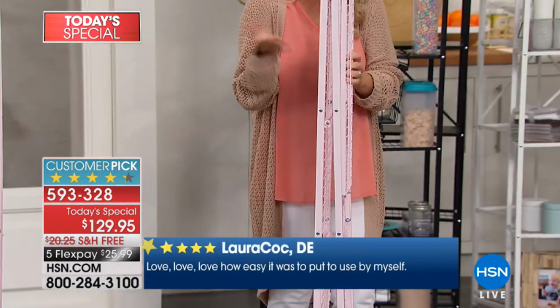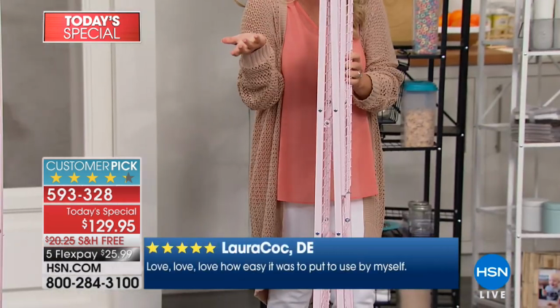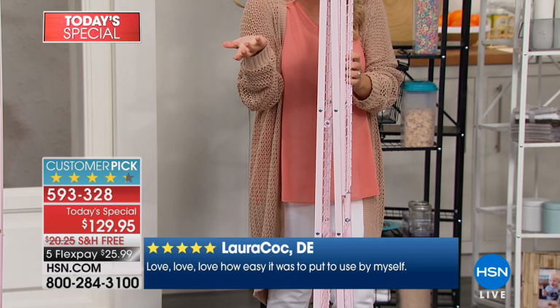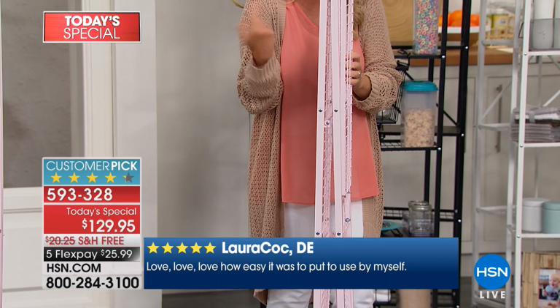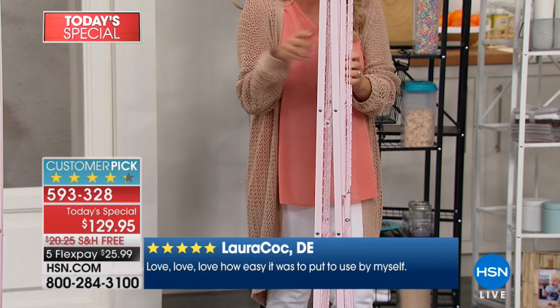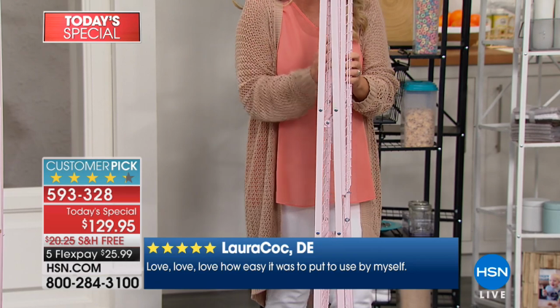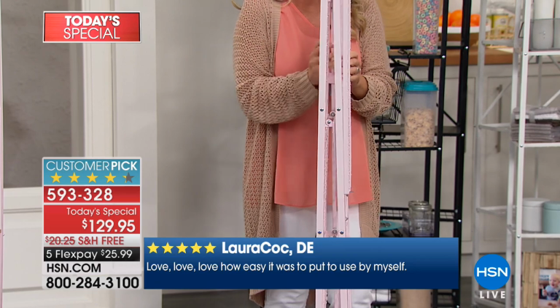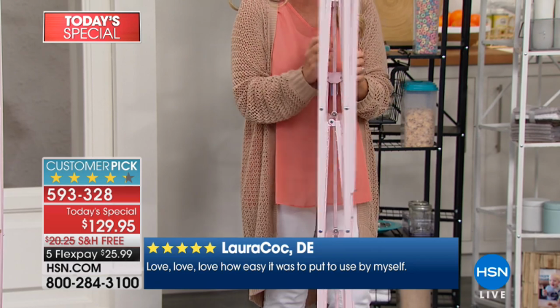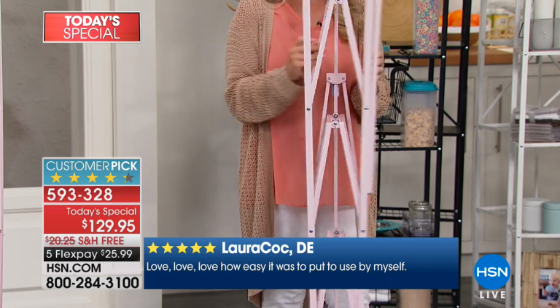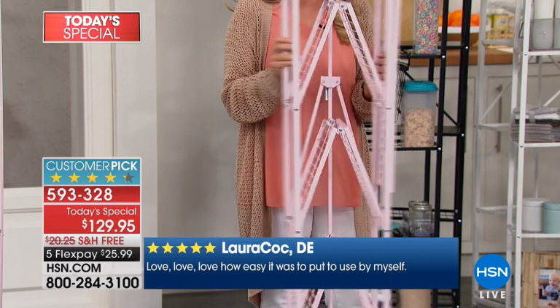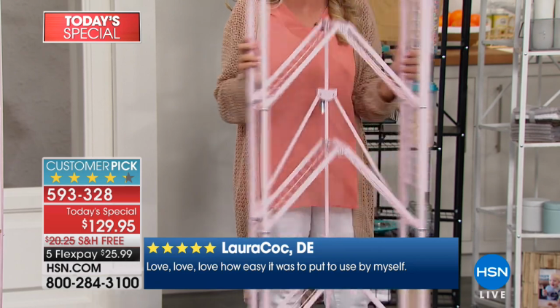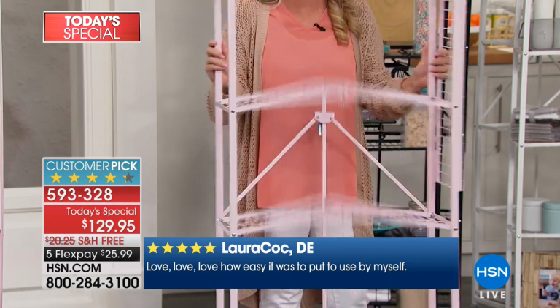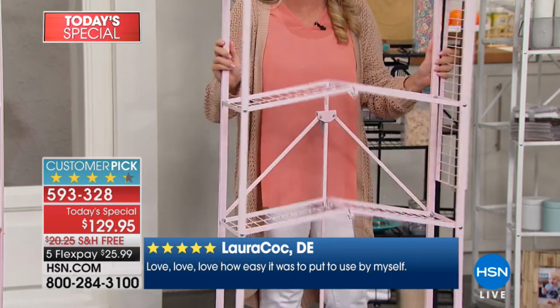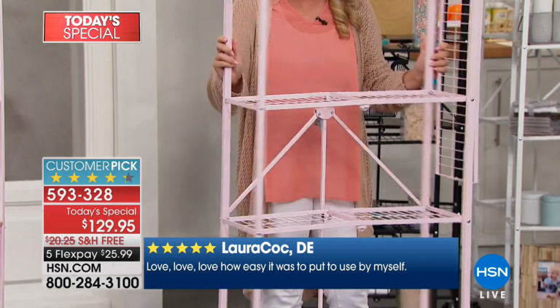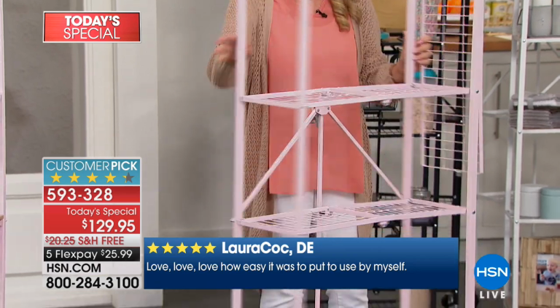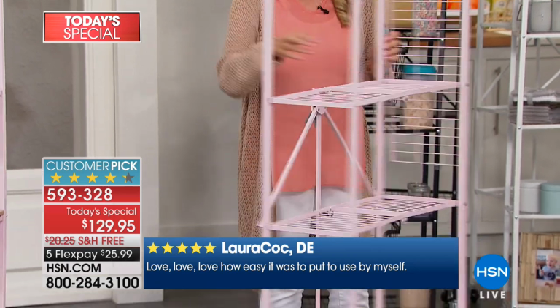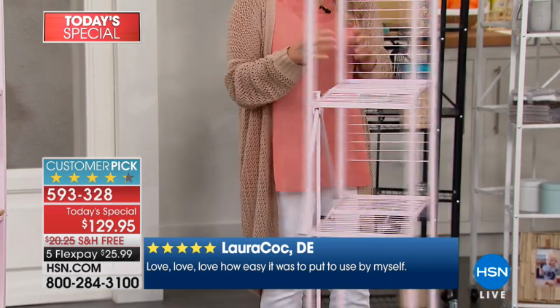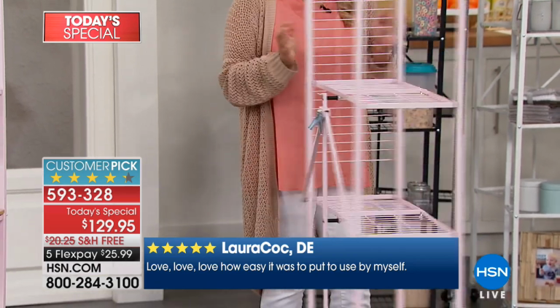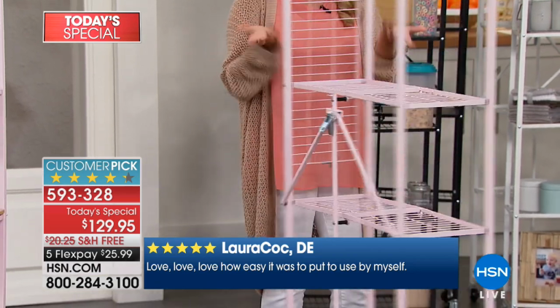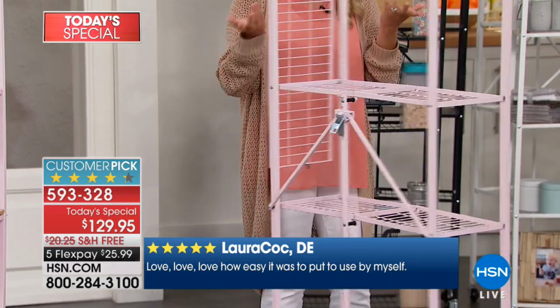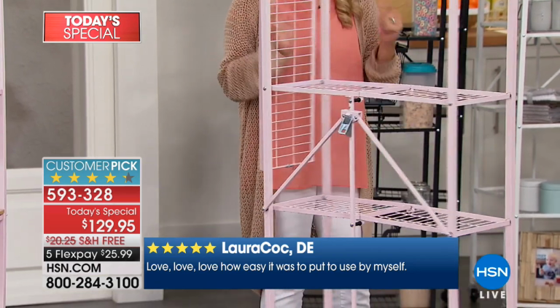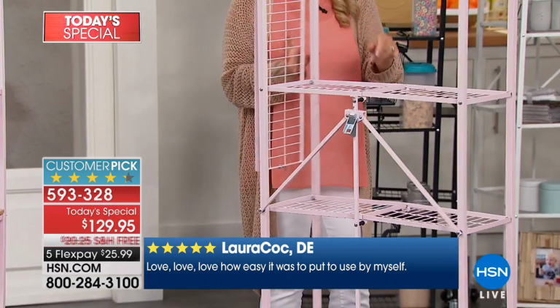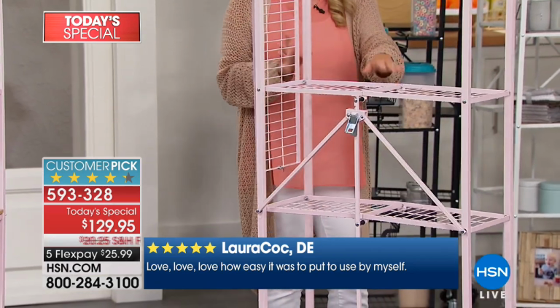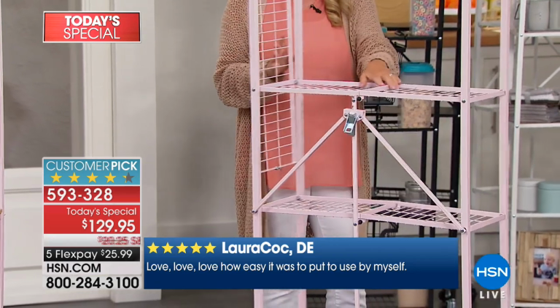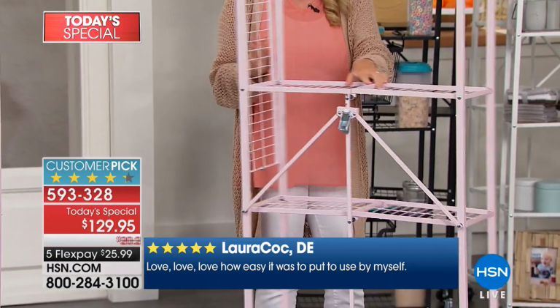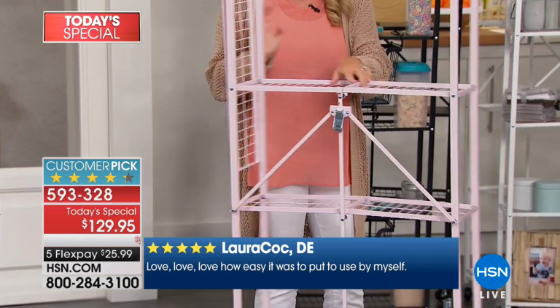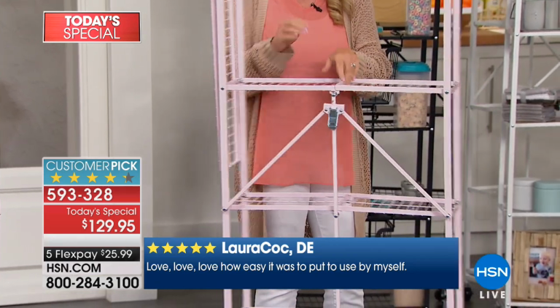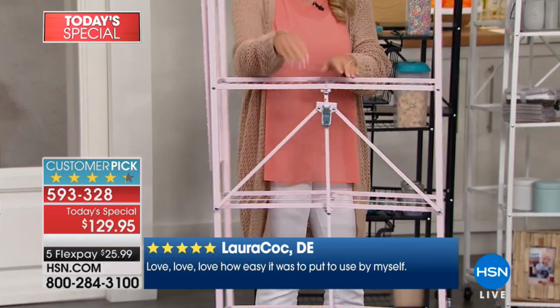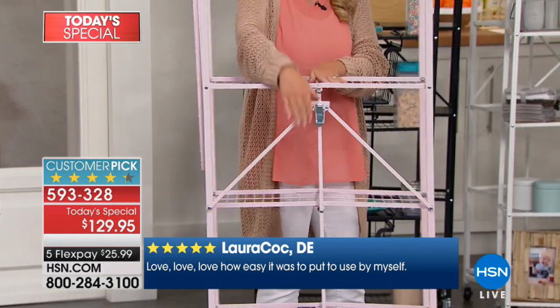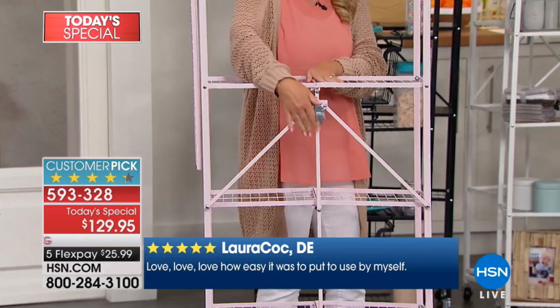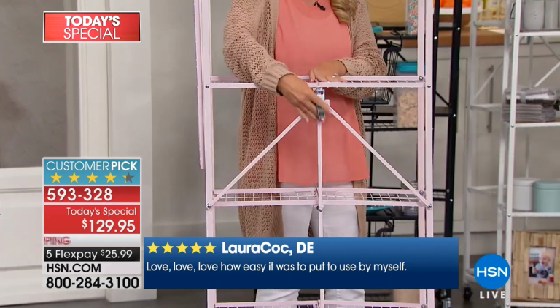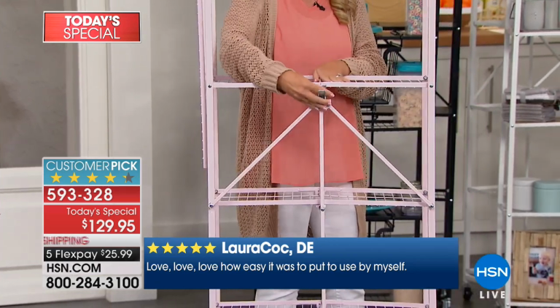You decide if you want the wheels on or not — it's completely up to you. I like the wheels on because I feel like I change my mind daily about where things go.